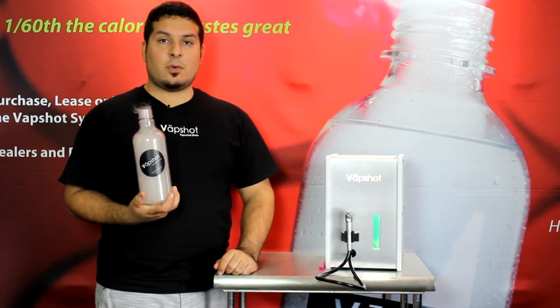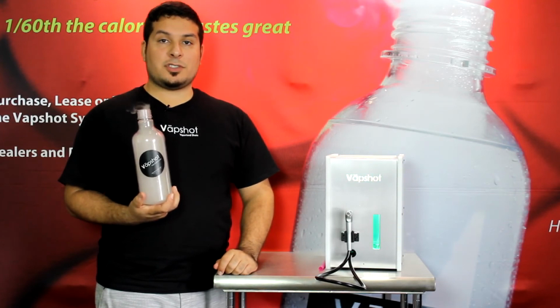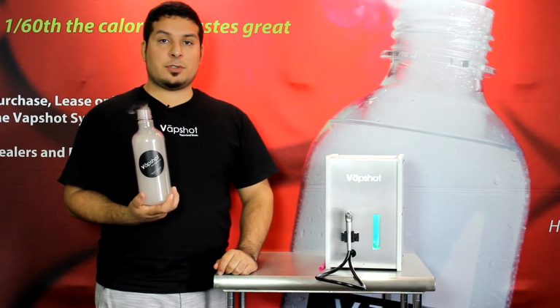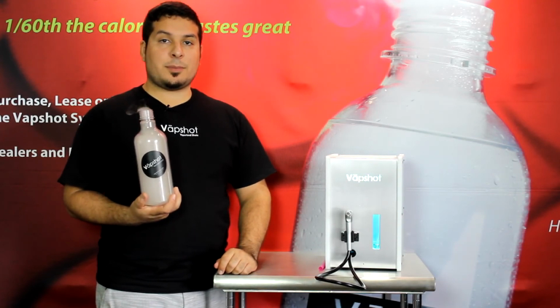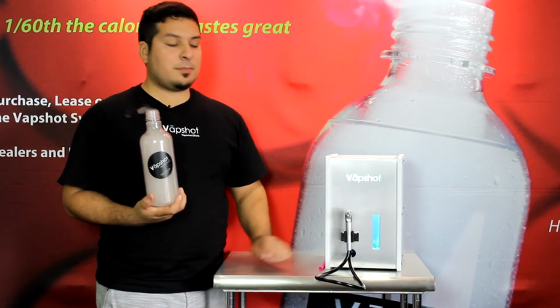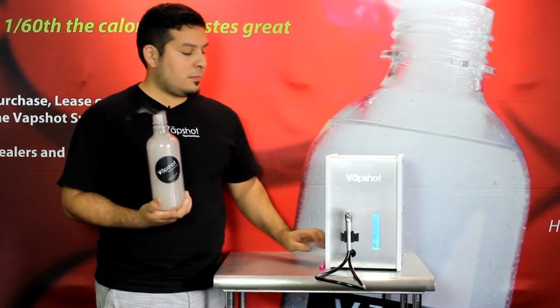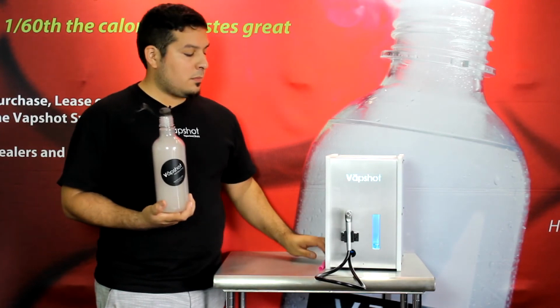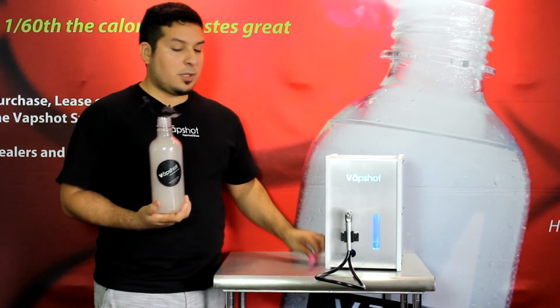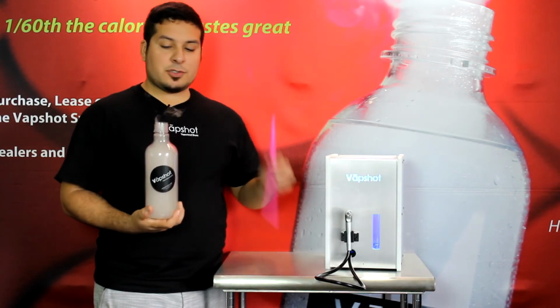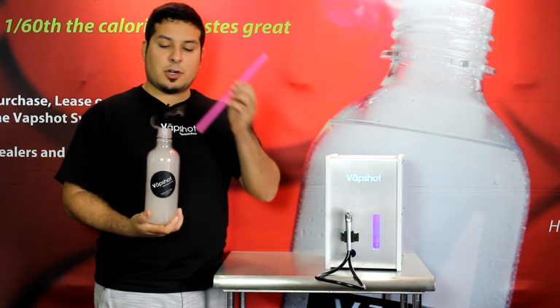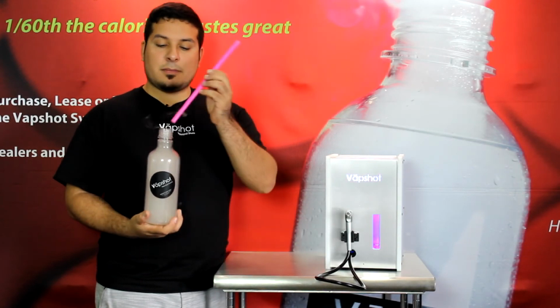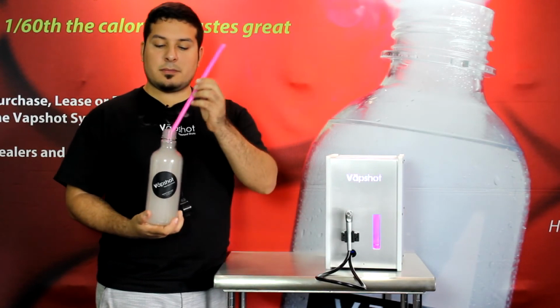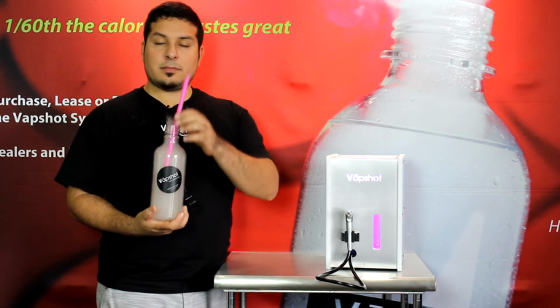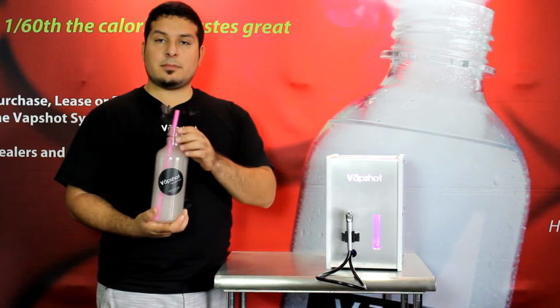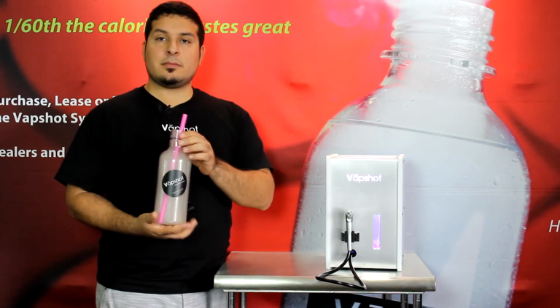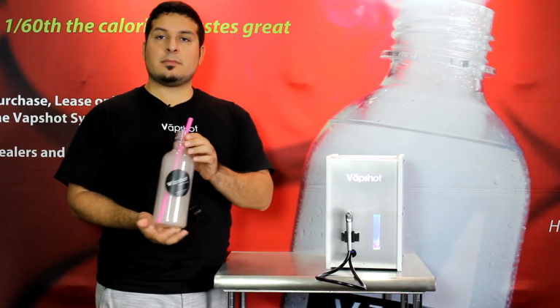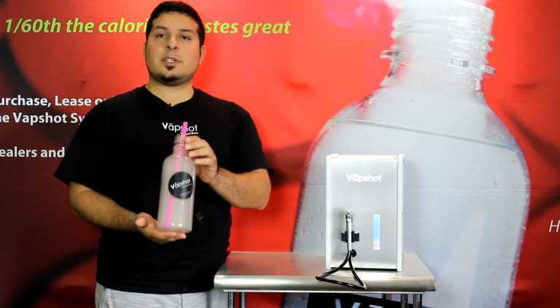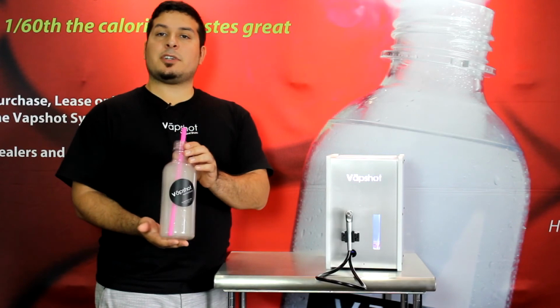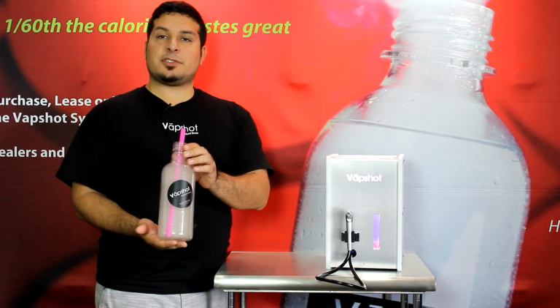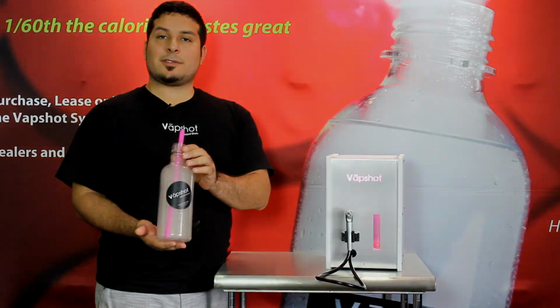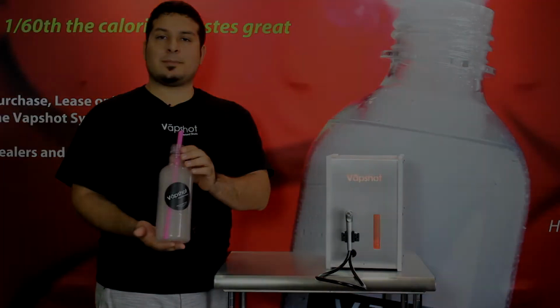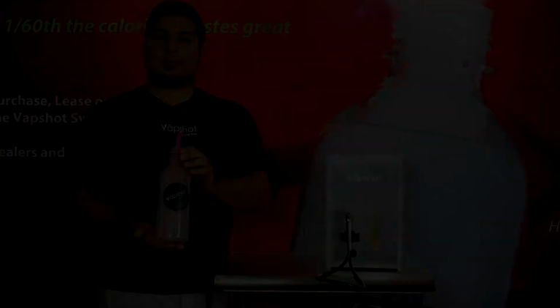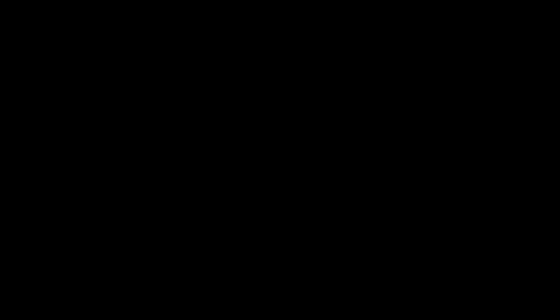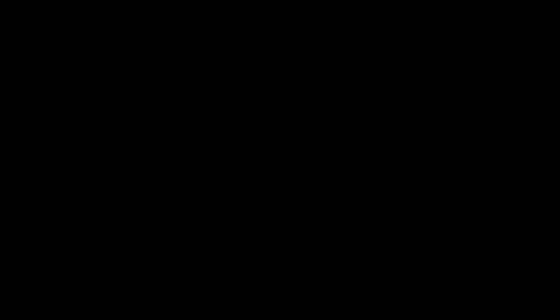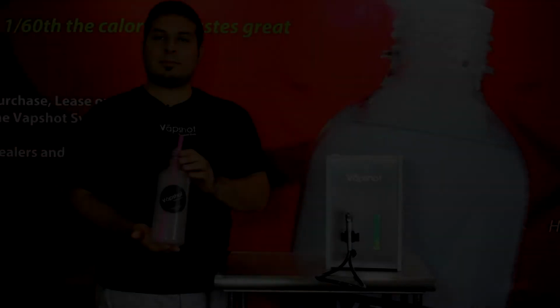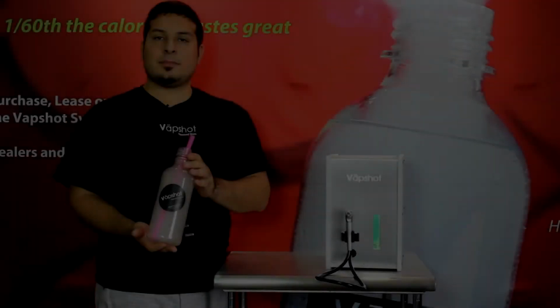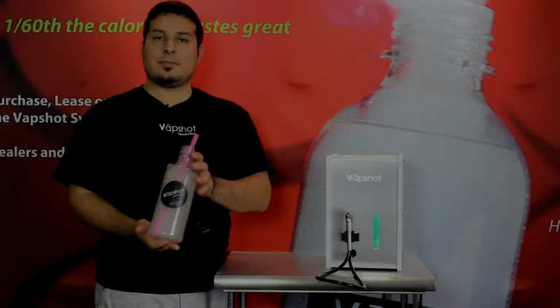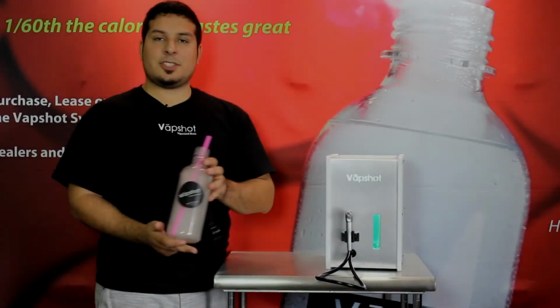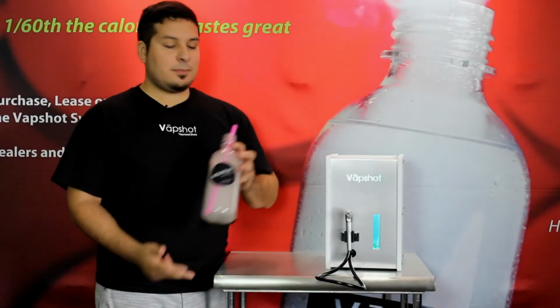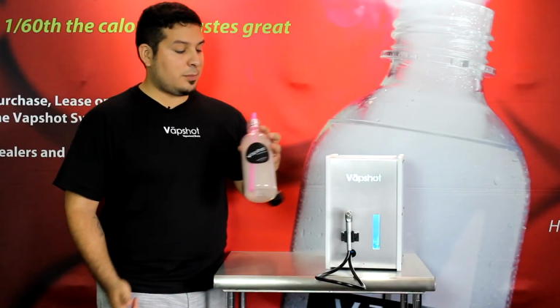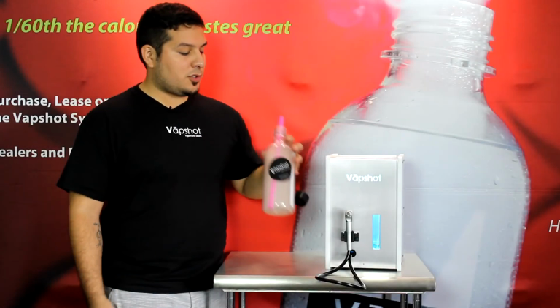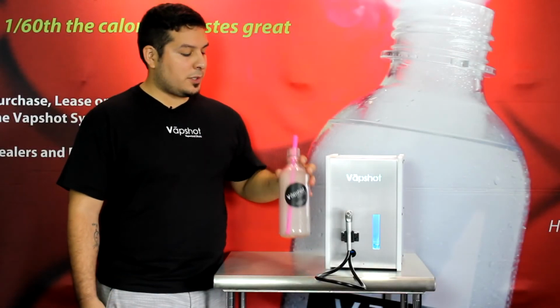Once you see your vapor, place your straw and you're ready to serve. See? Simple and sweet.